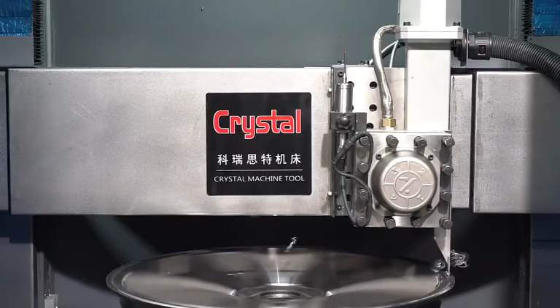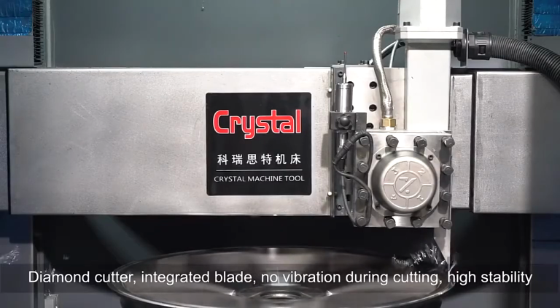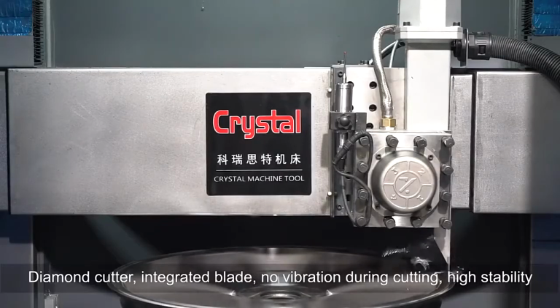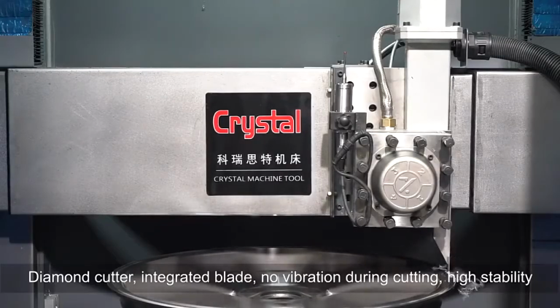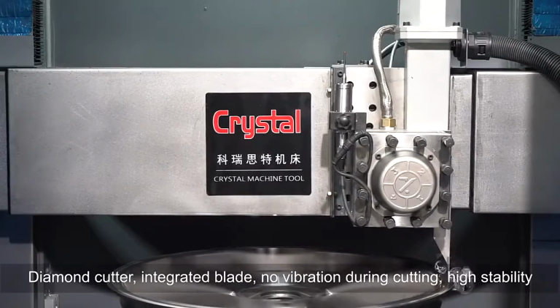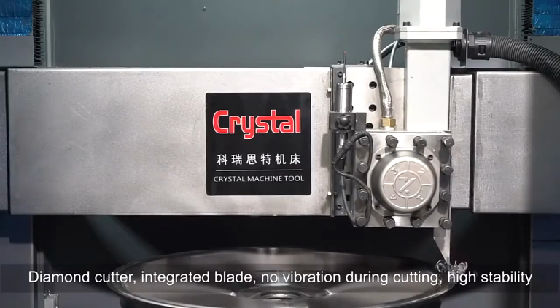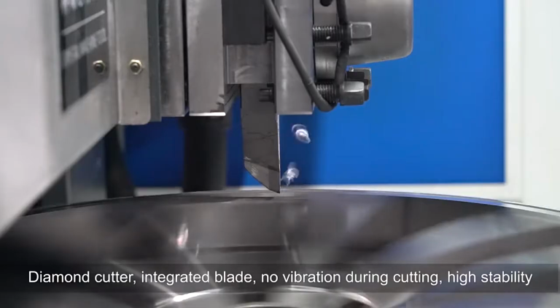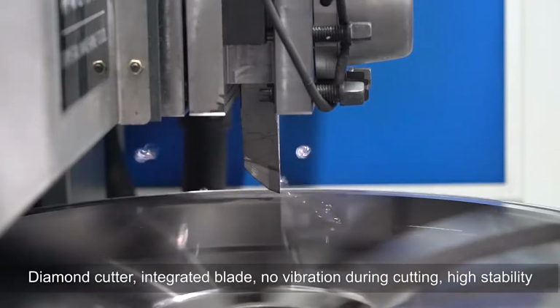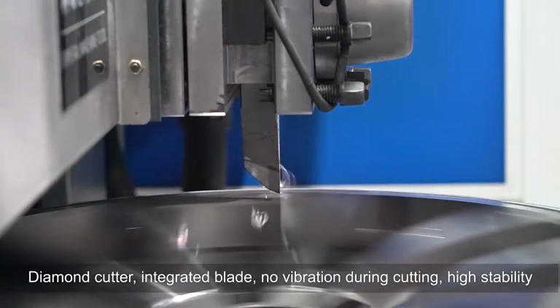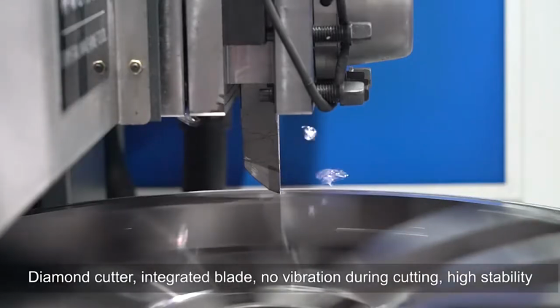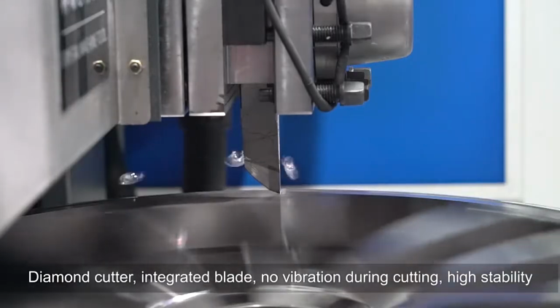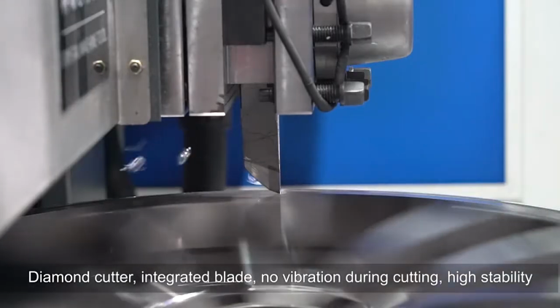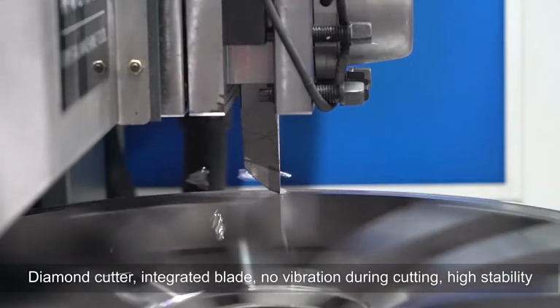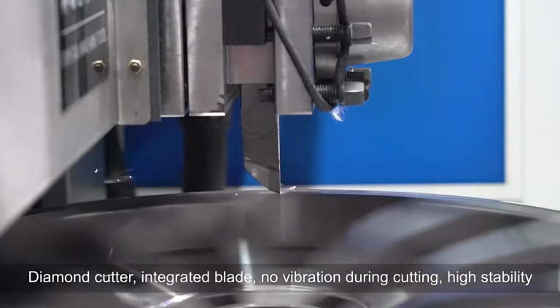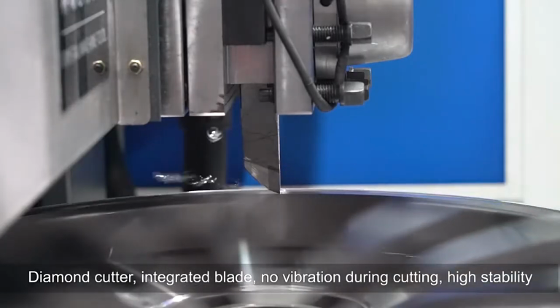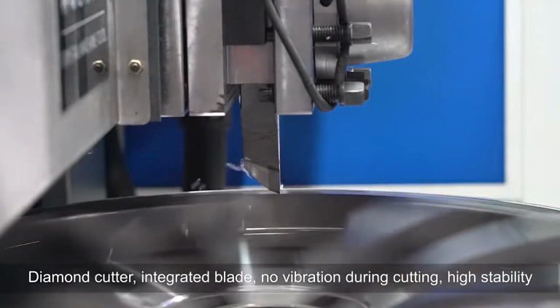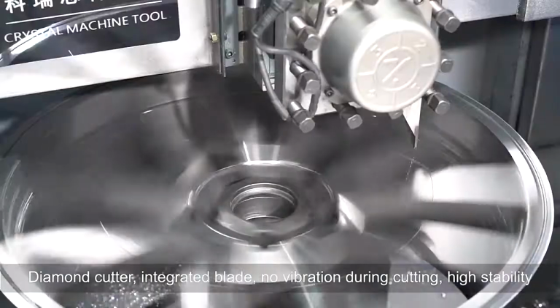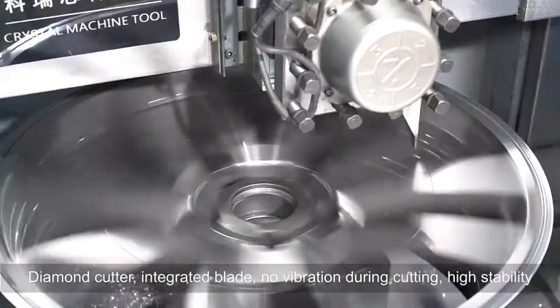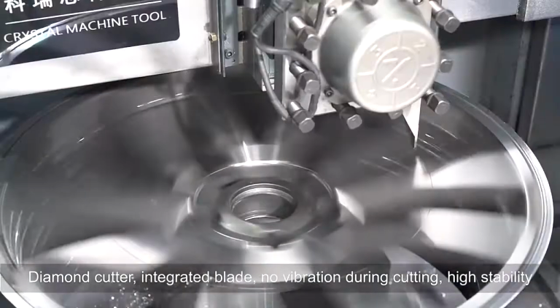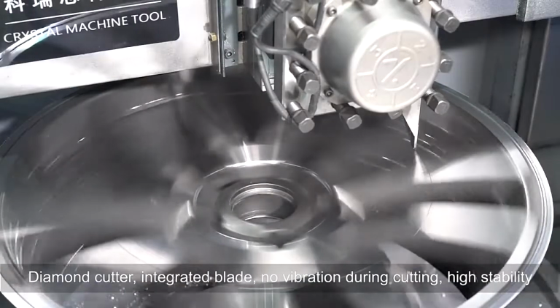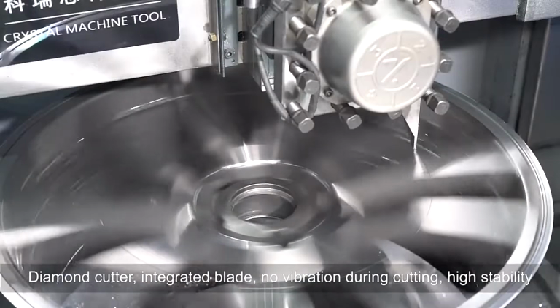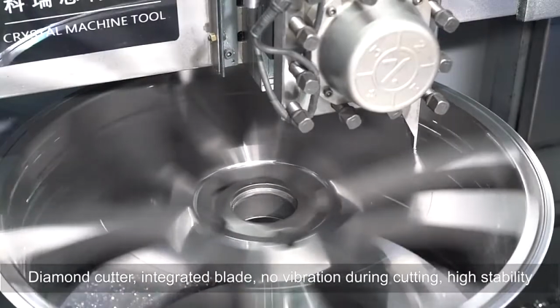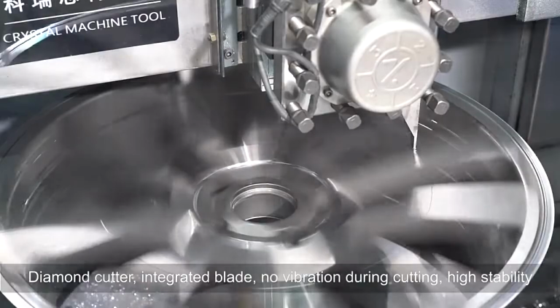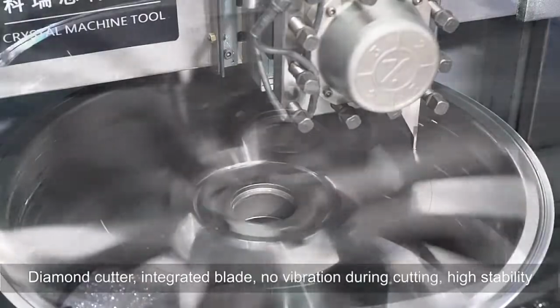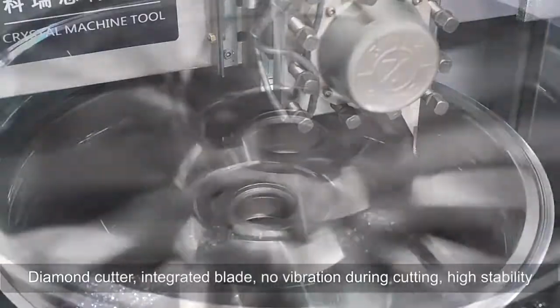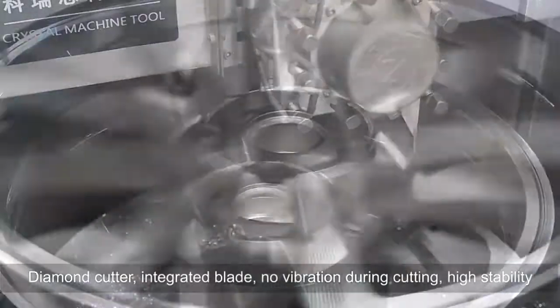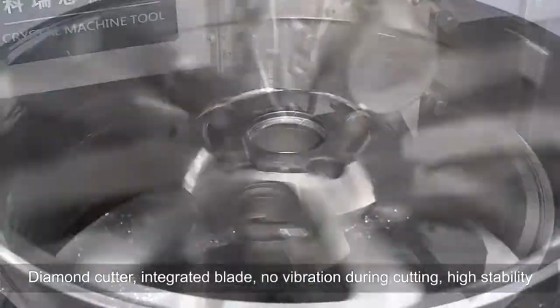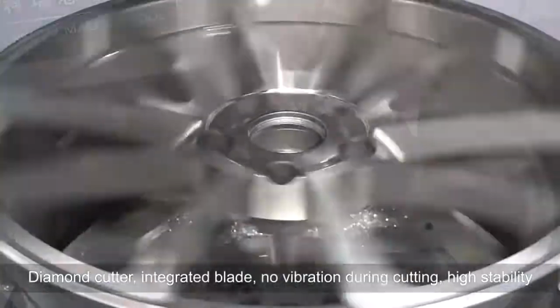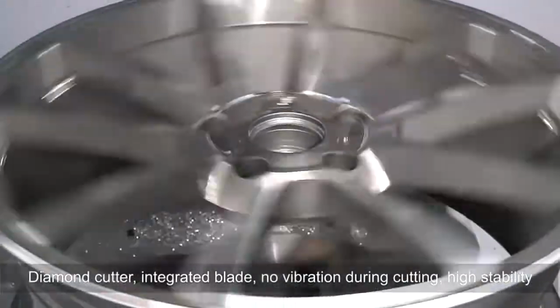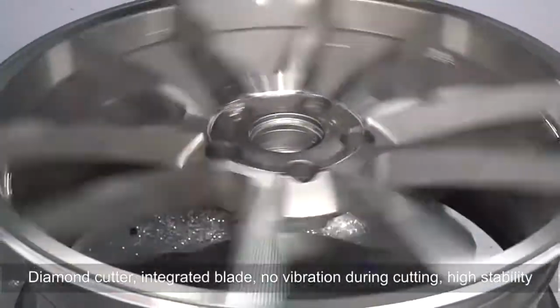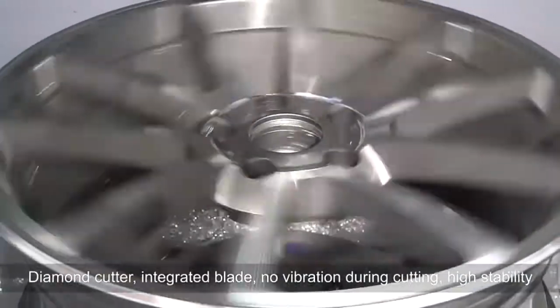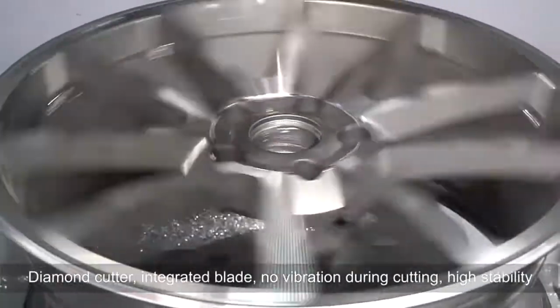Diamond cutter with integrated blade. No vibration during cutting, ensuring high stability.